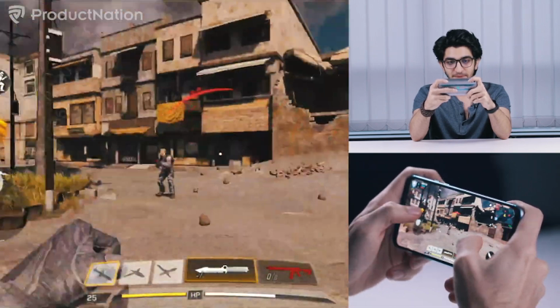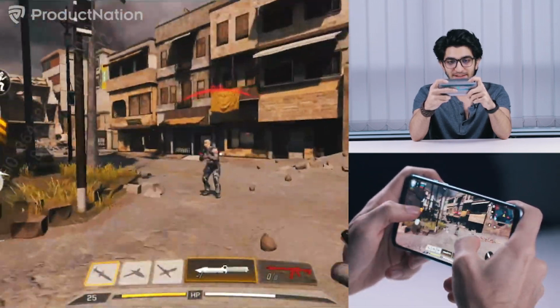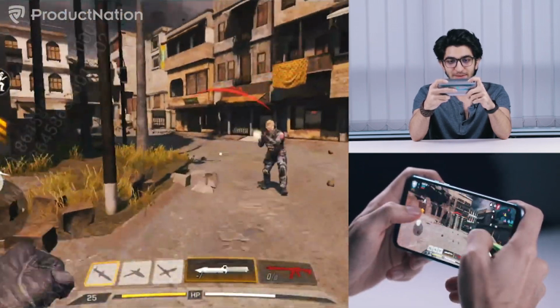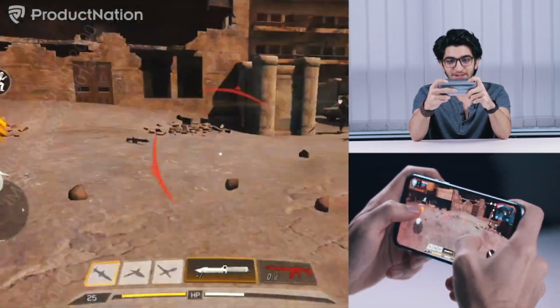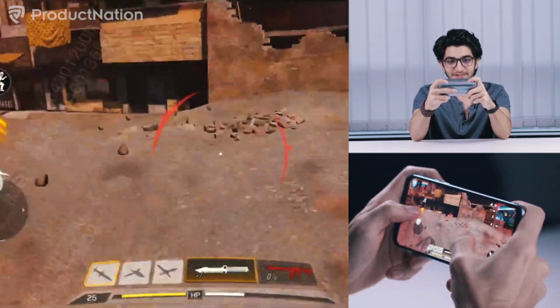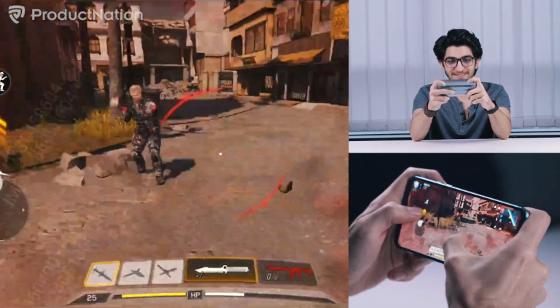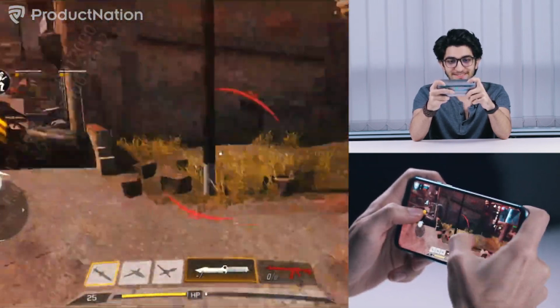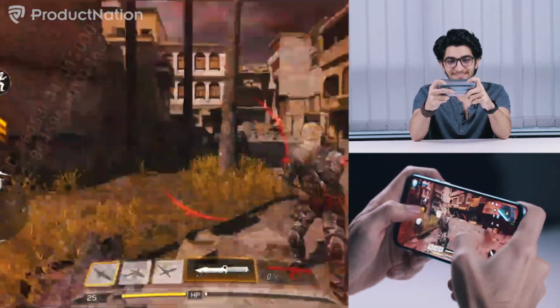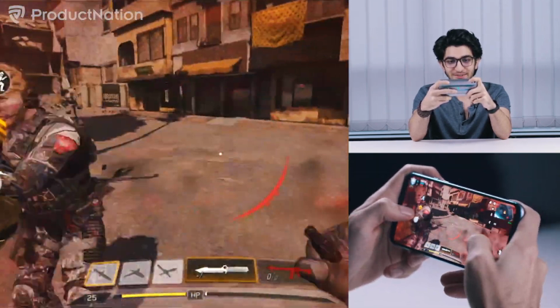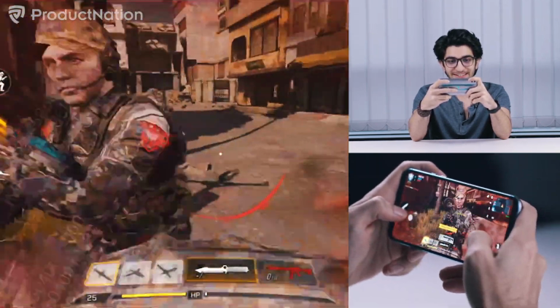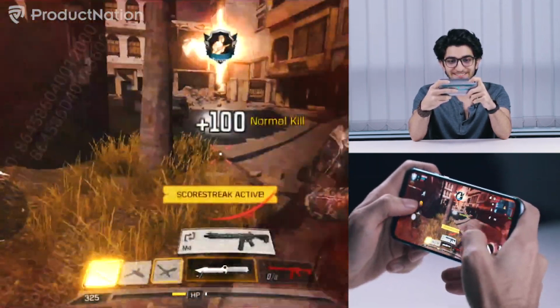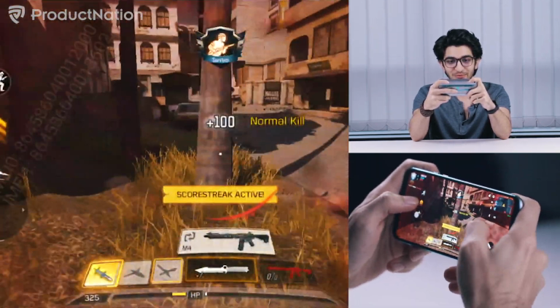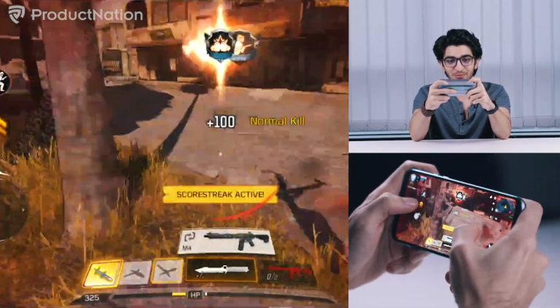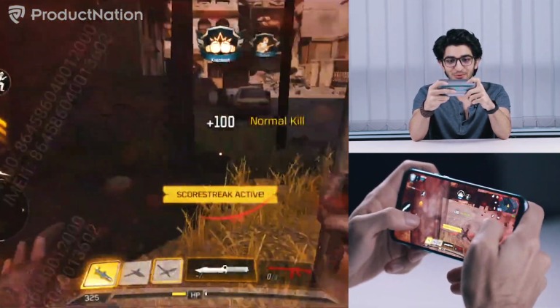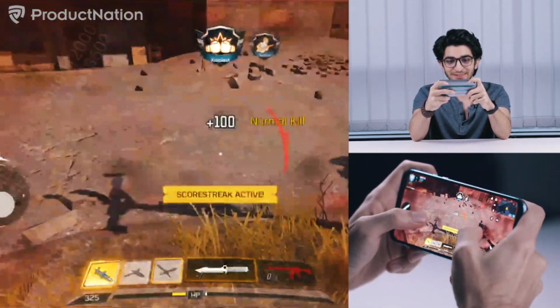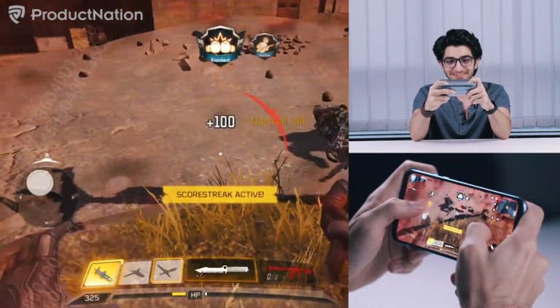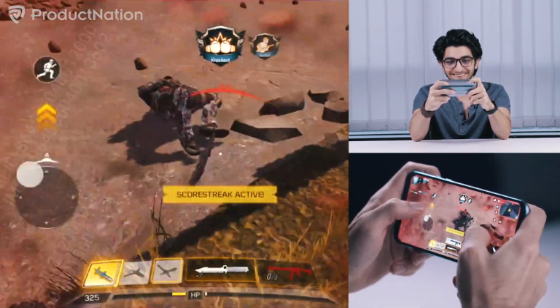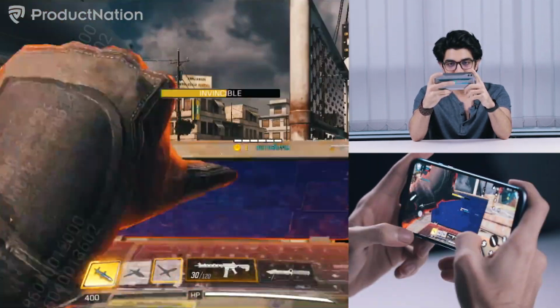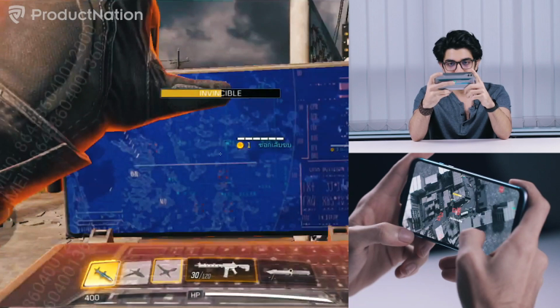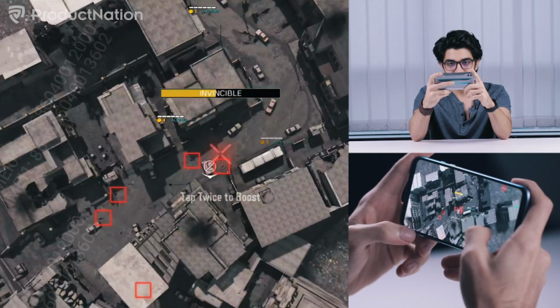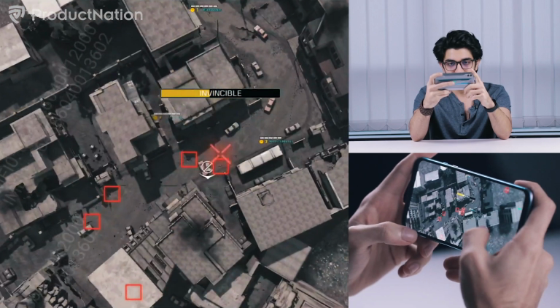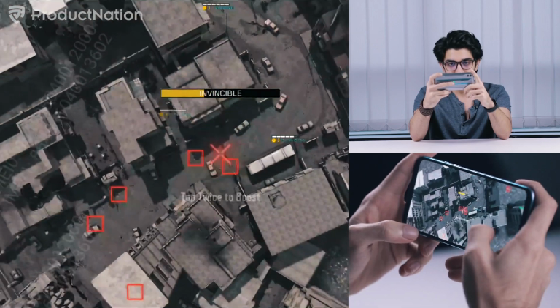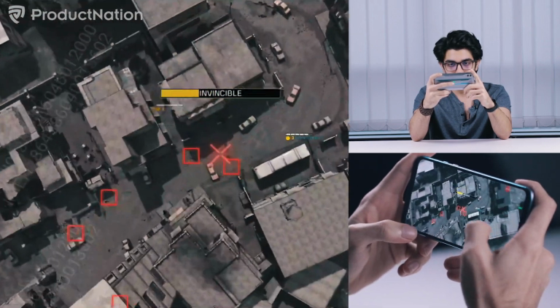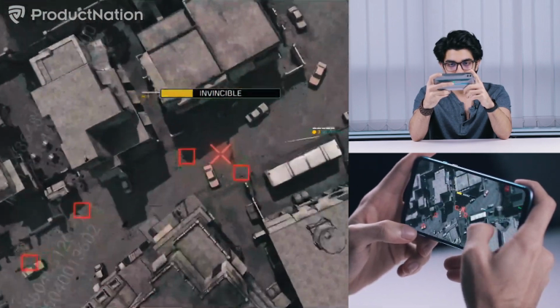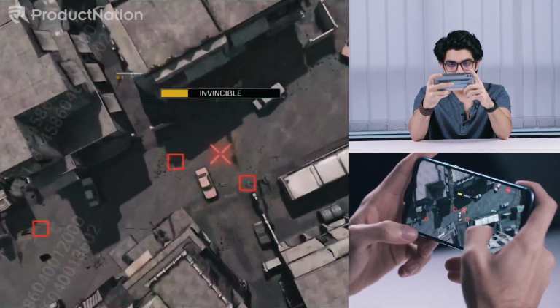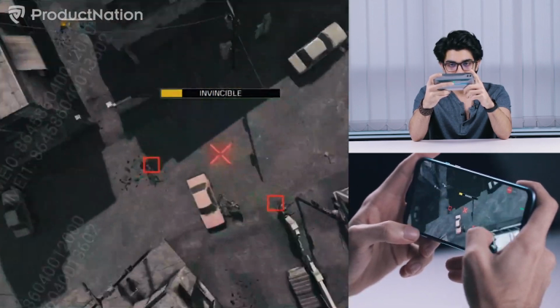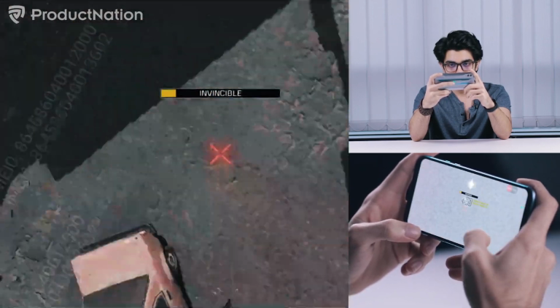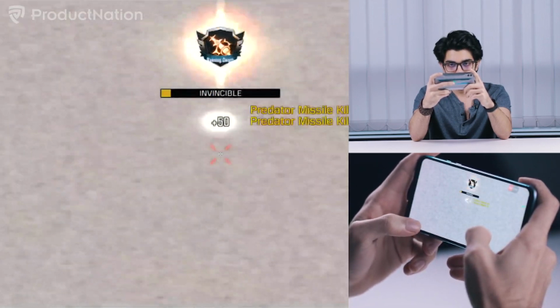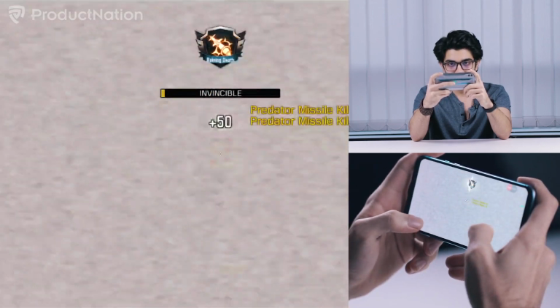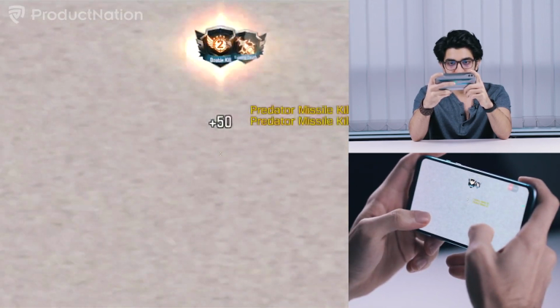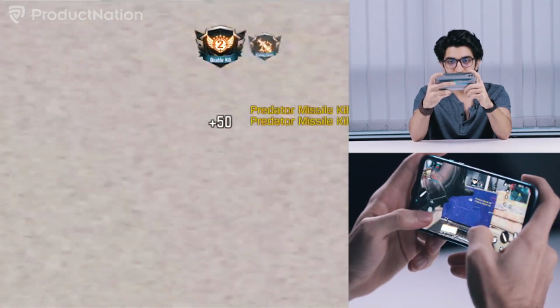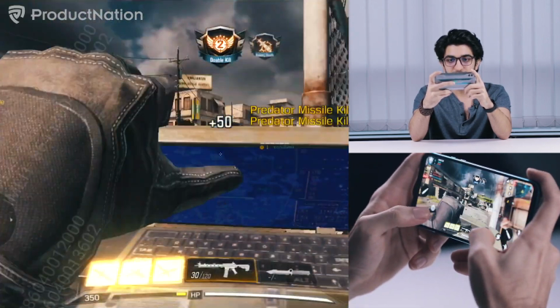Look at that bullet dodge. Double kill right off the bat. Look at that latency — it's instantaneous, that's crazy.